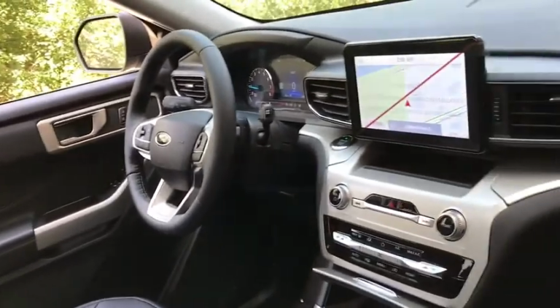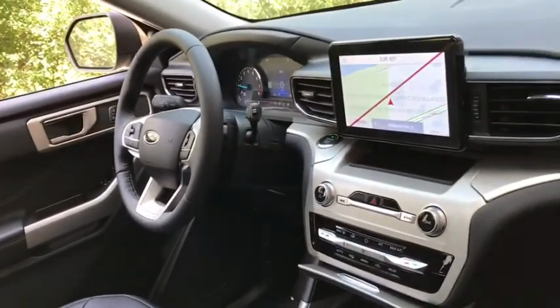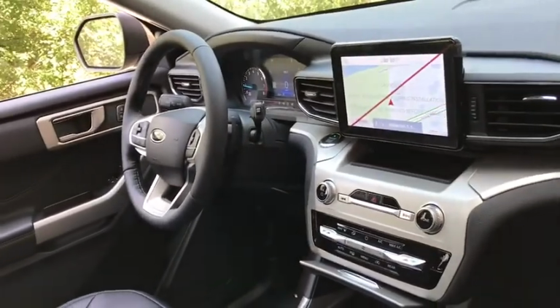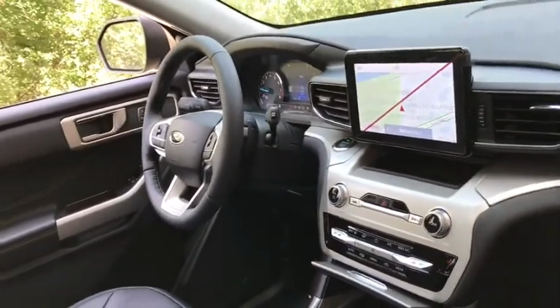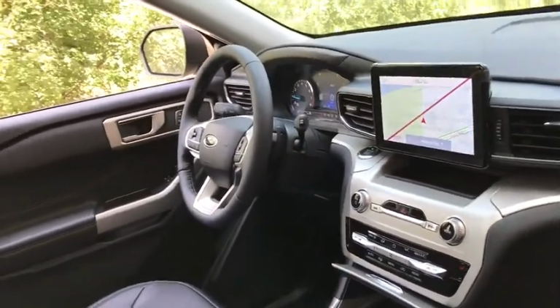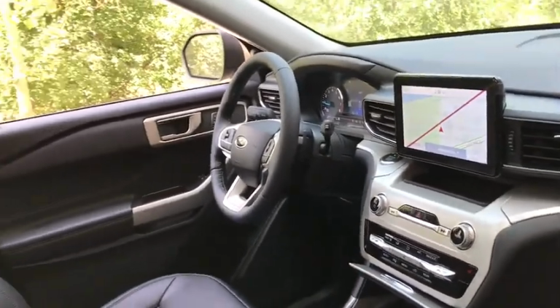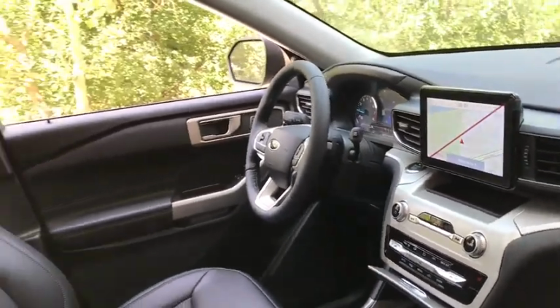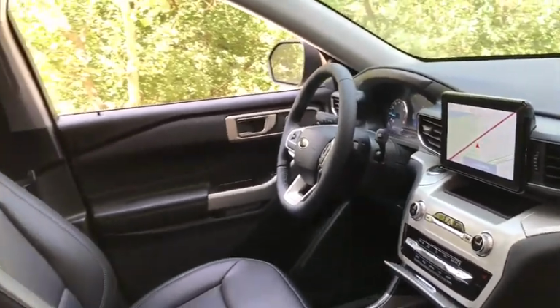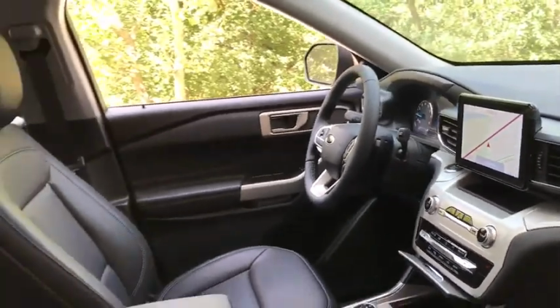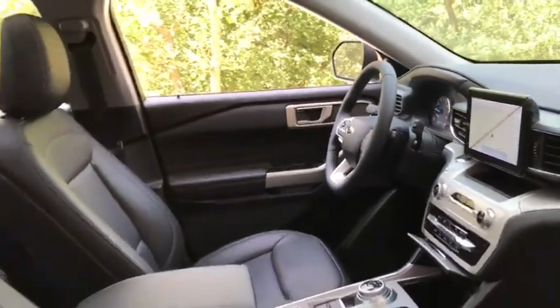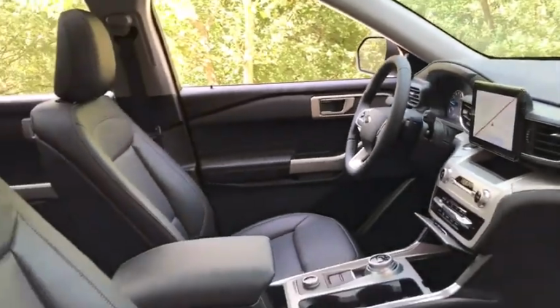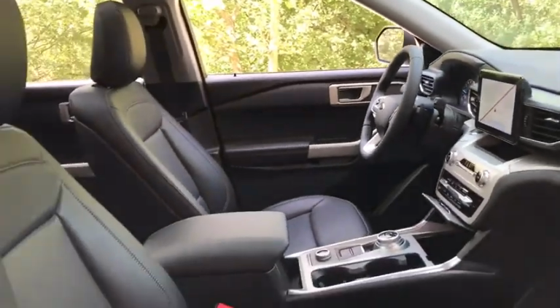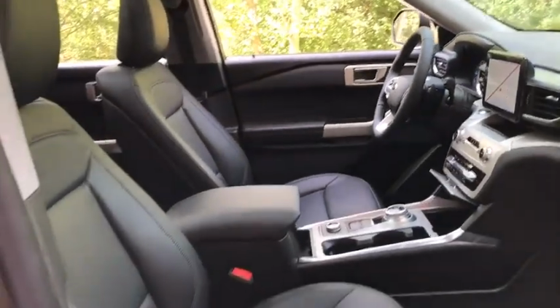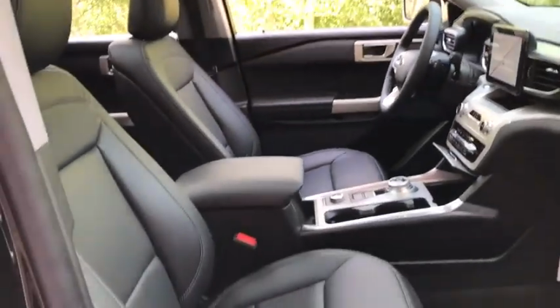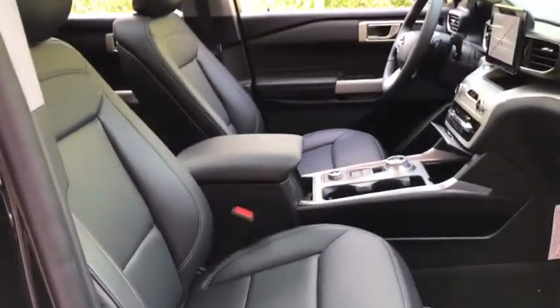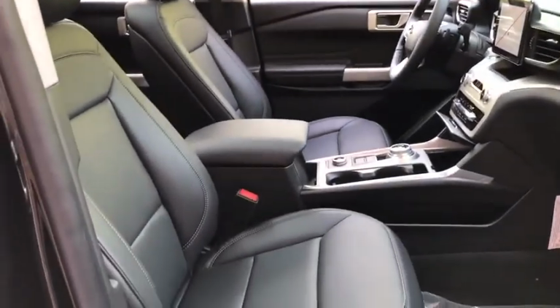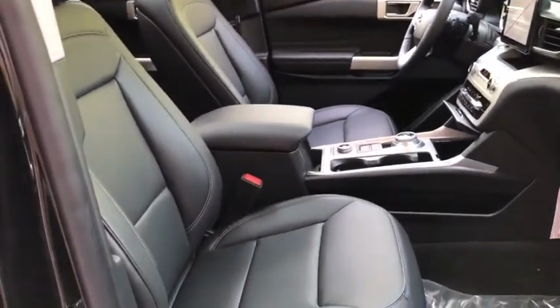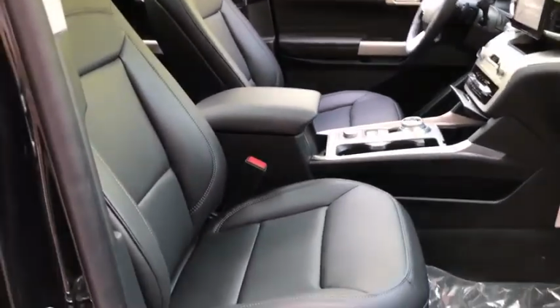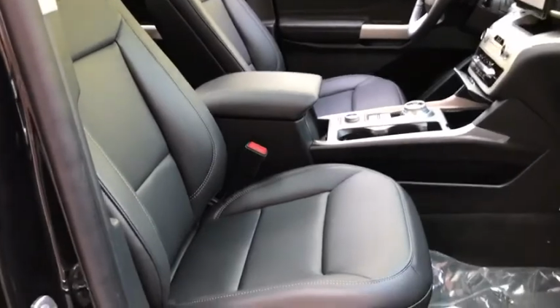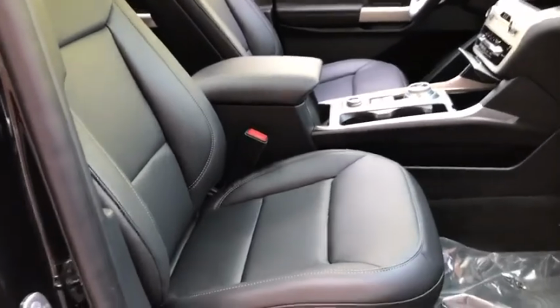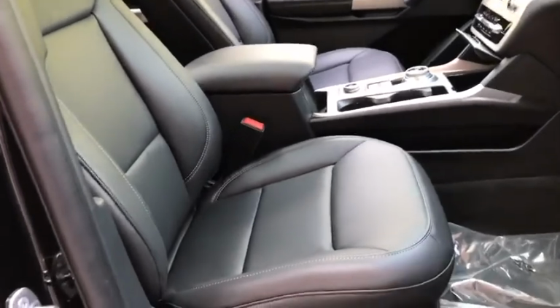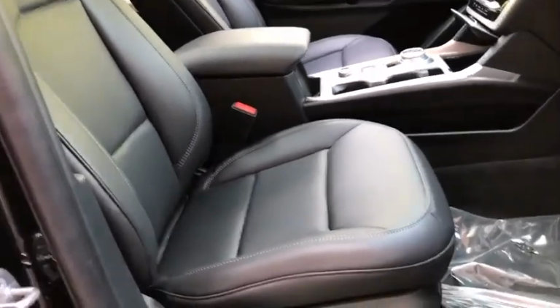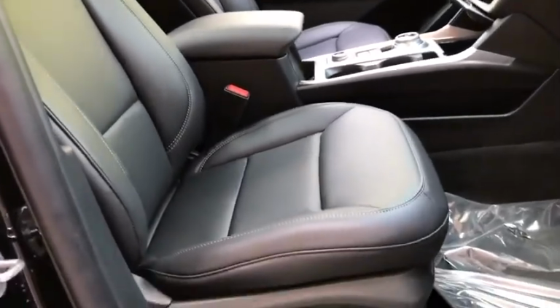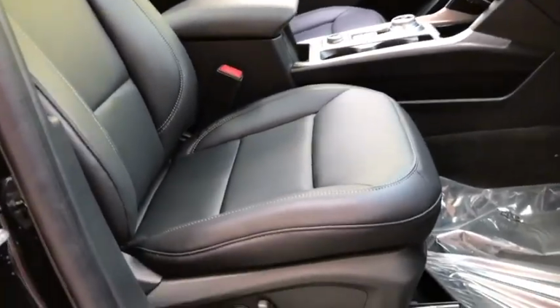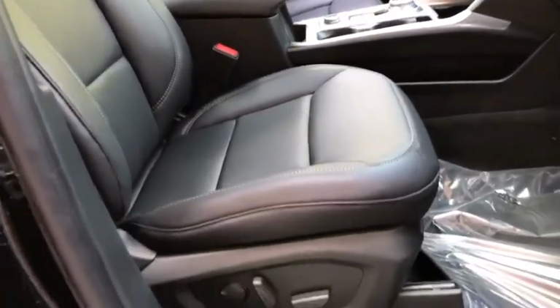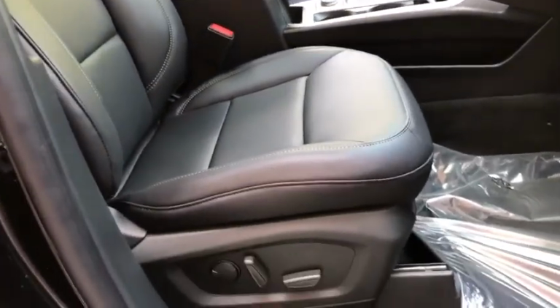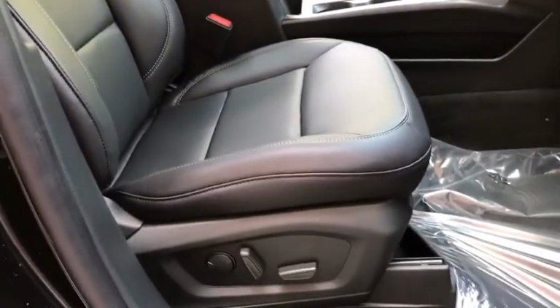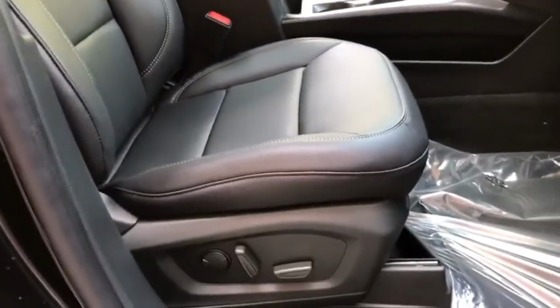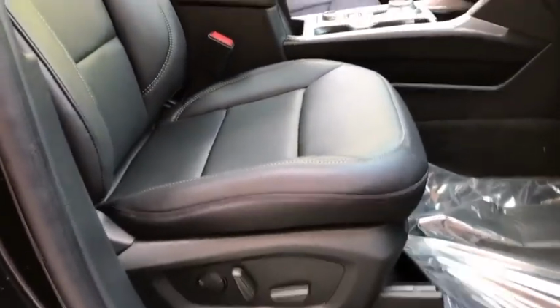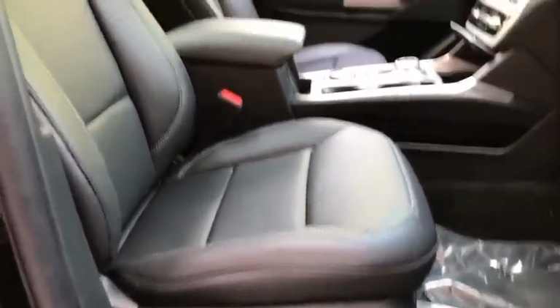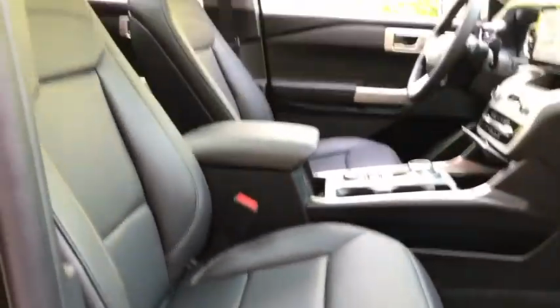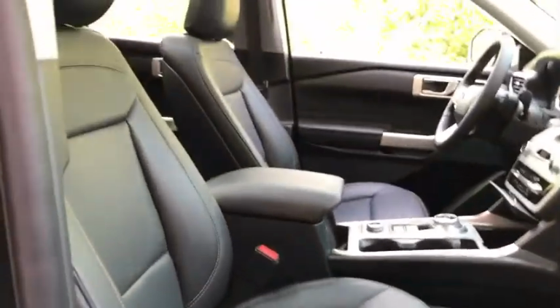Power steering, adjustable steering wheel, aluminum wheels, keyless start, floor mats, cruise control, four-wheel disc brakes.